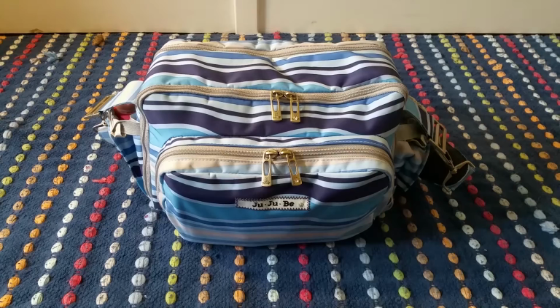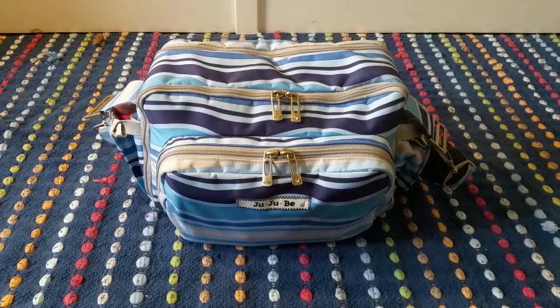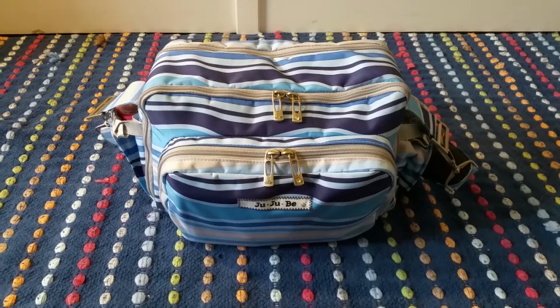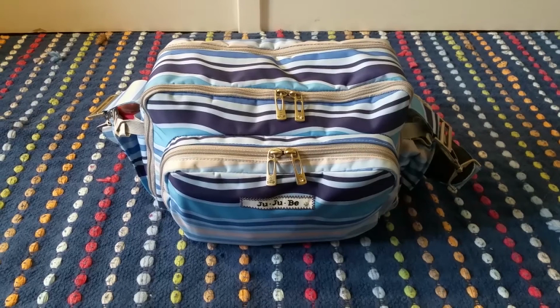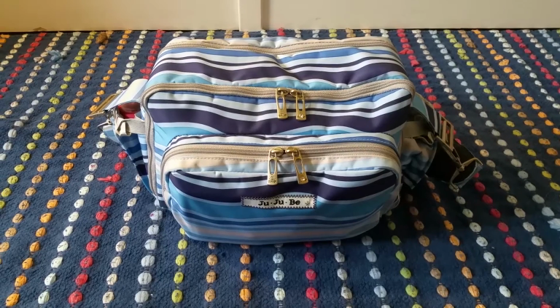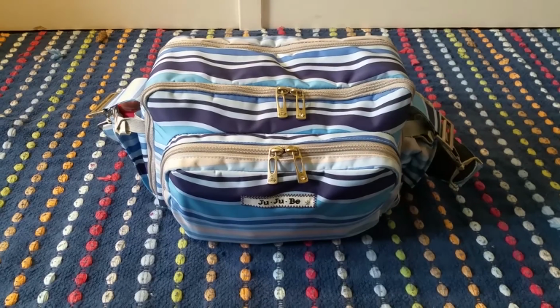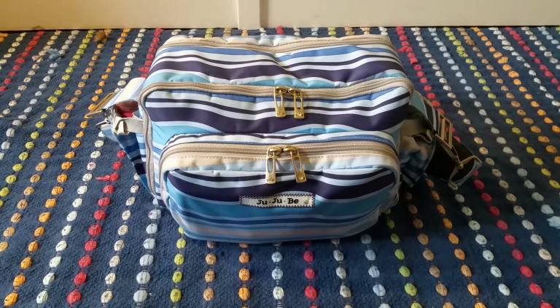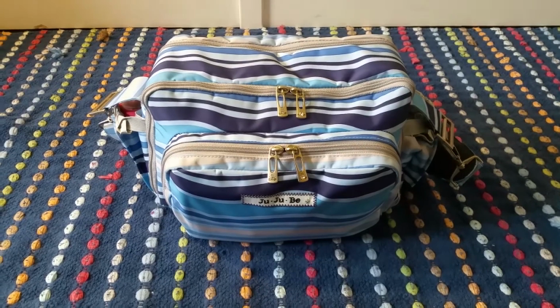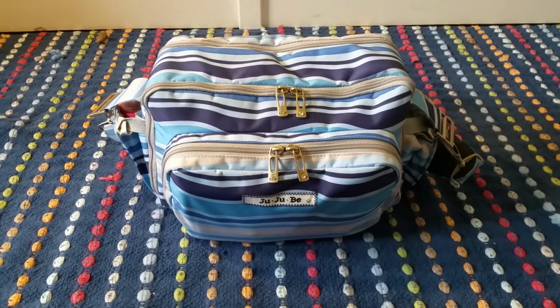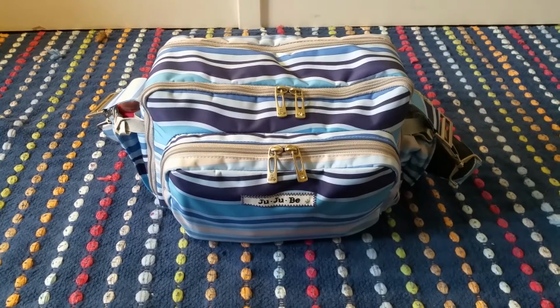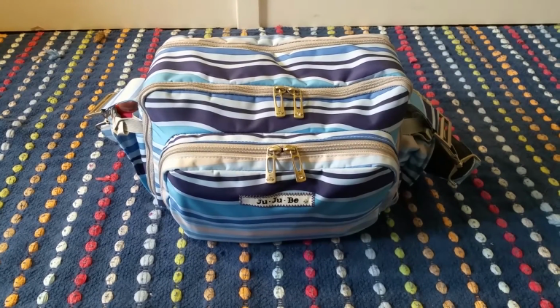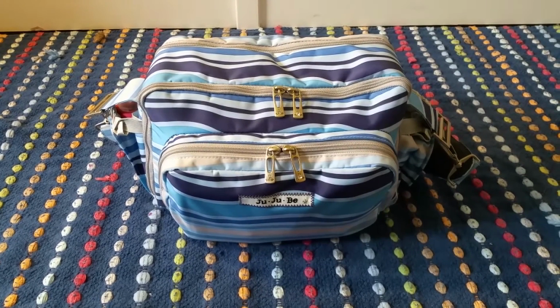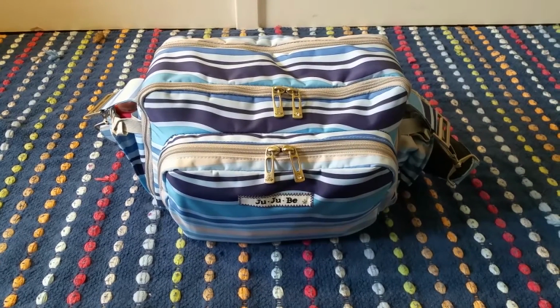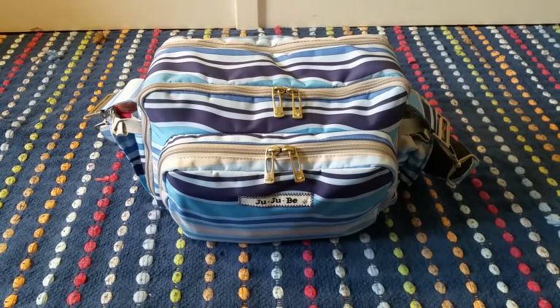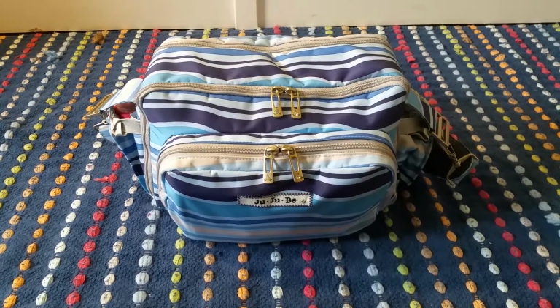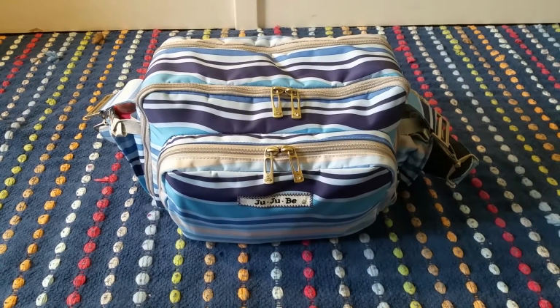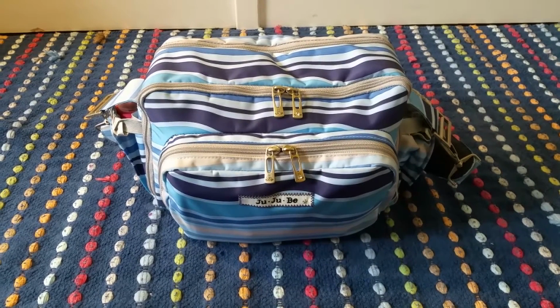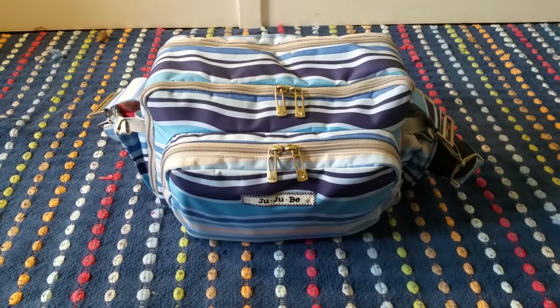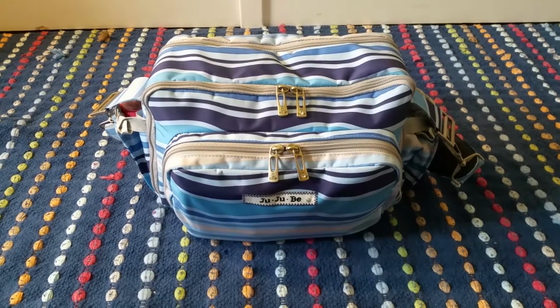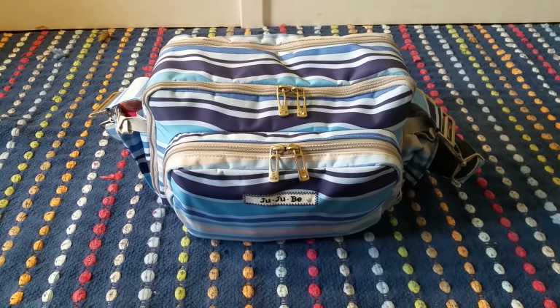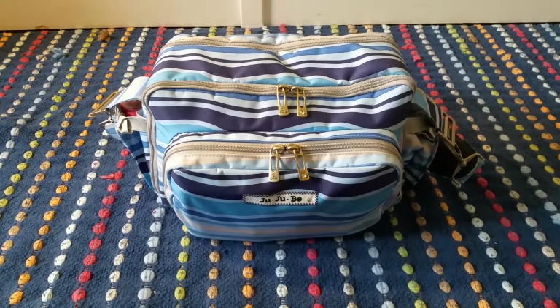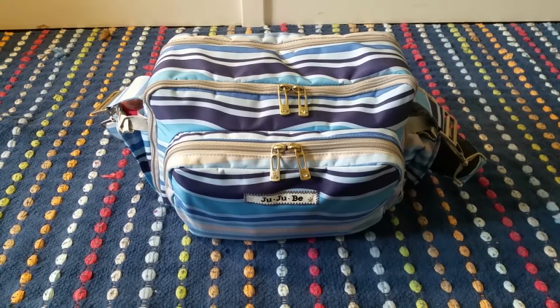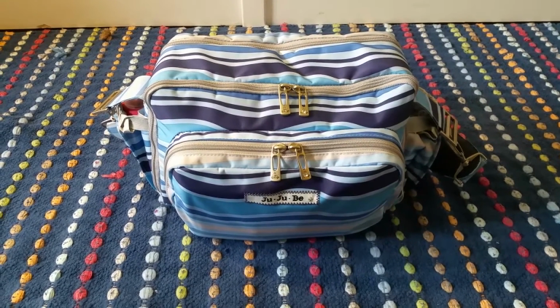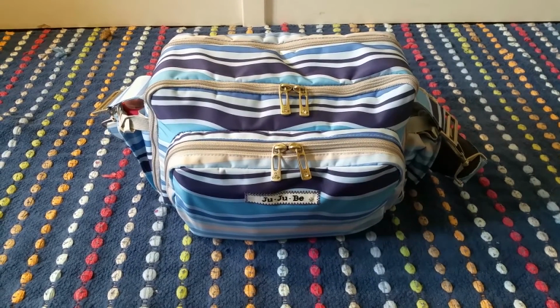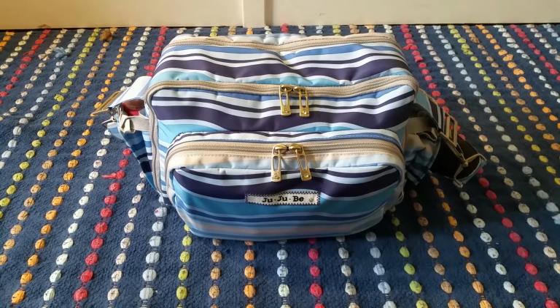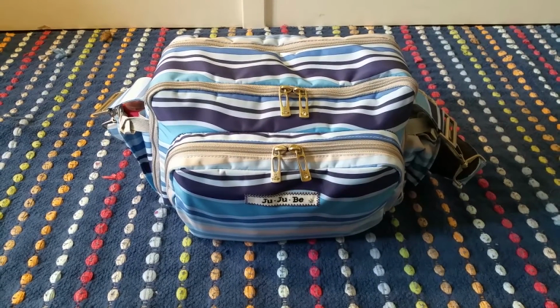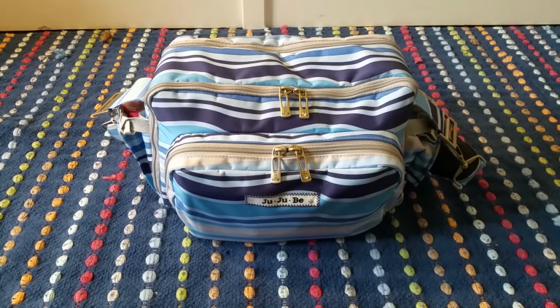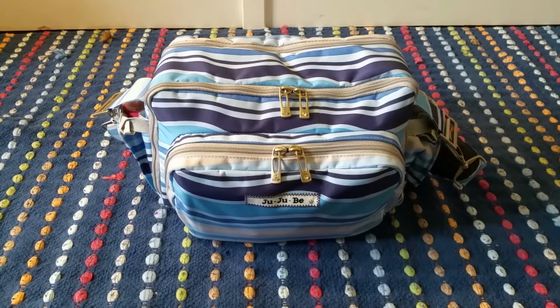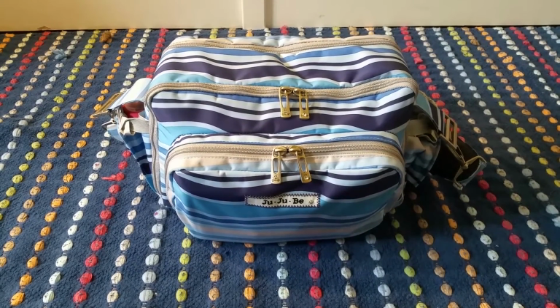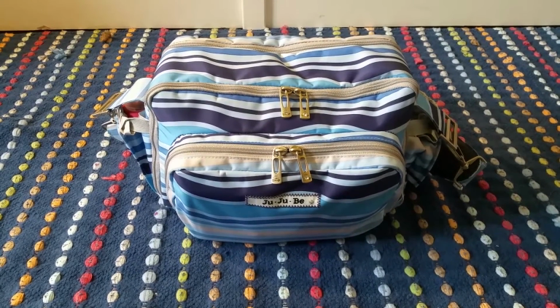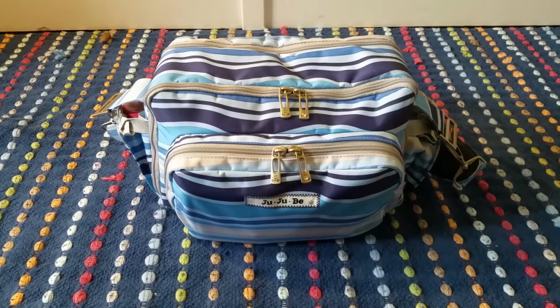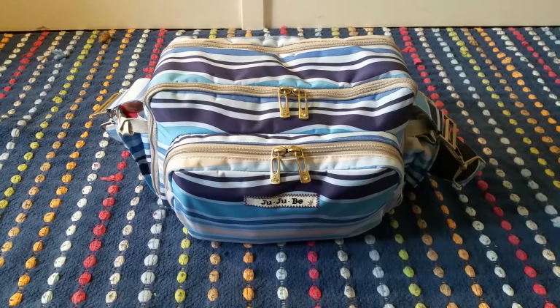Hi there! Today's review and packing video is going to be on Jujubee's B-Tween.